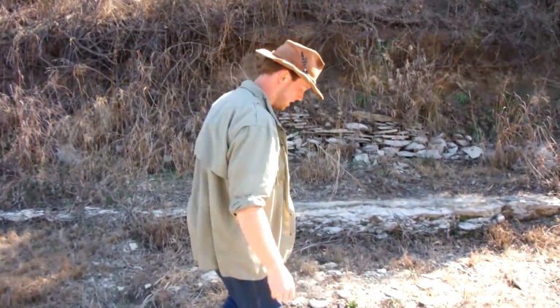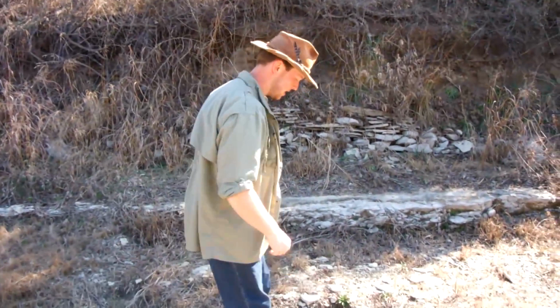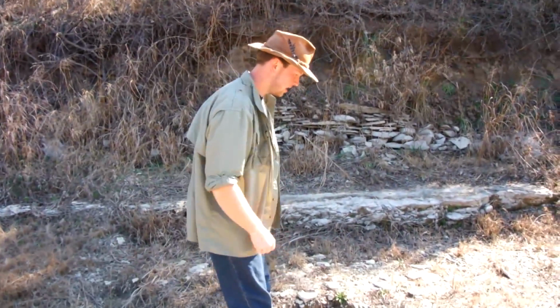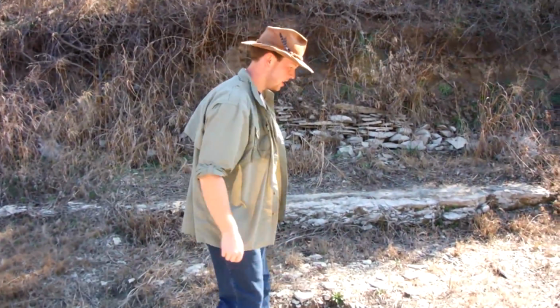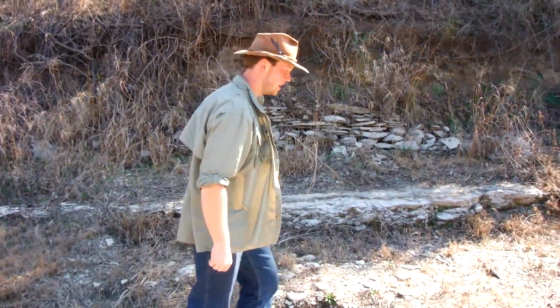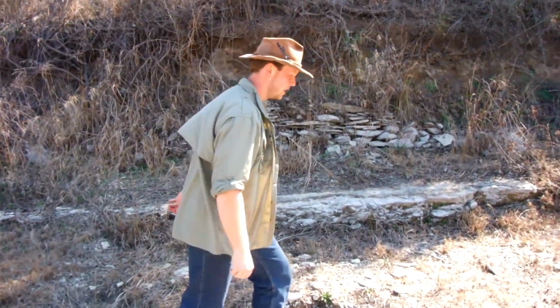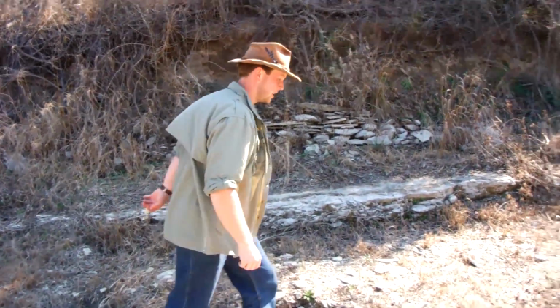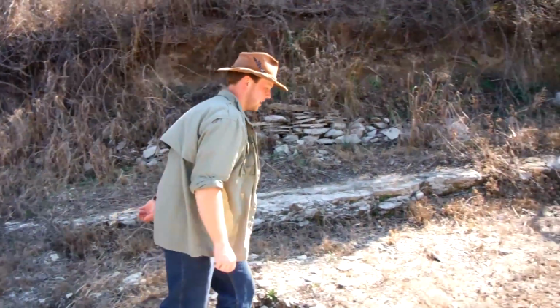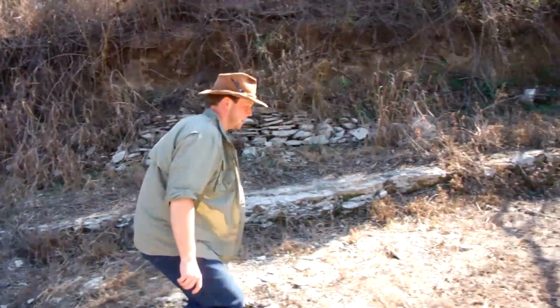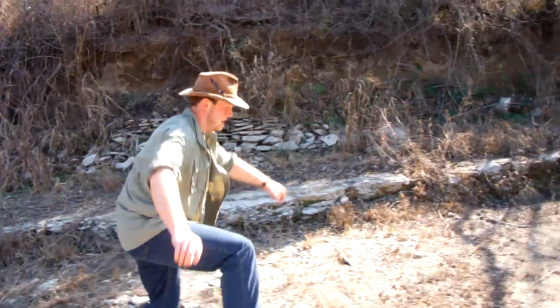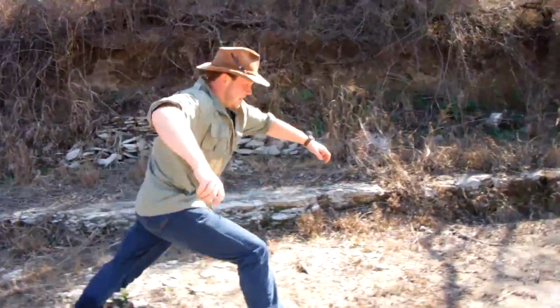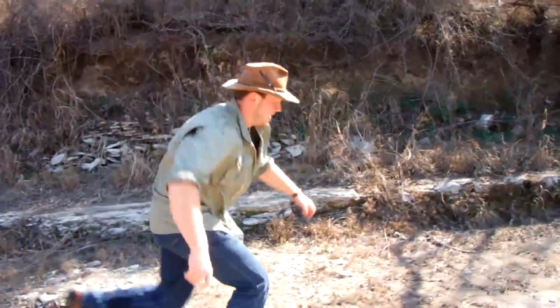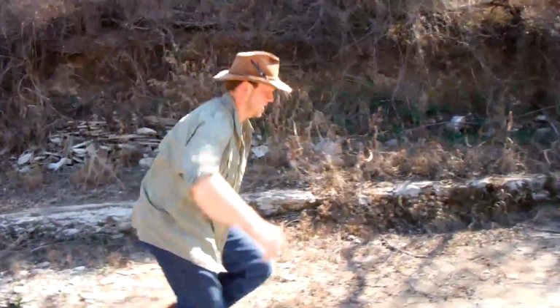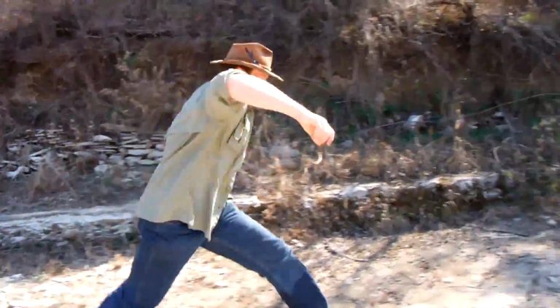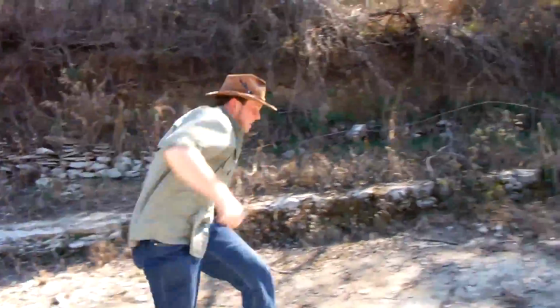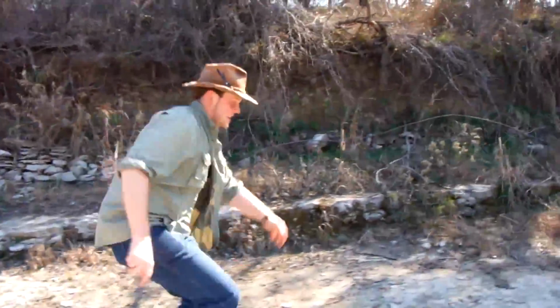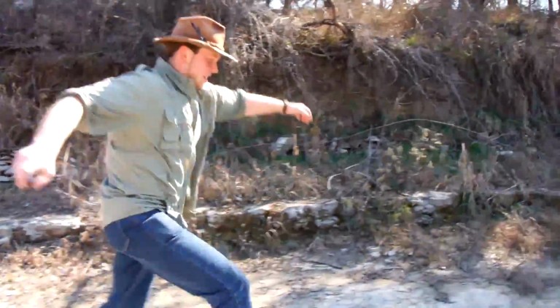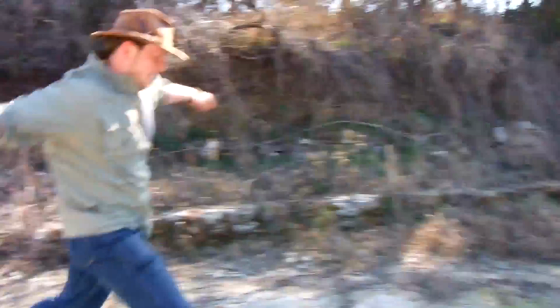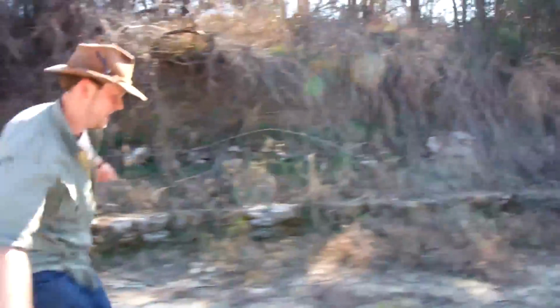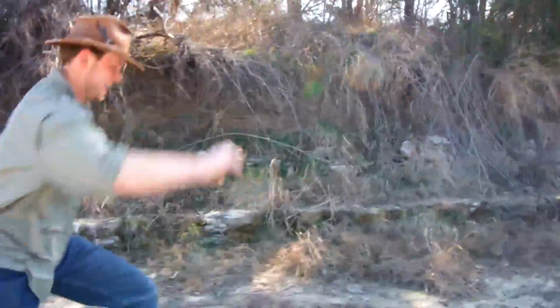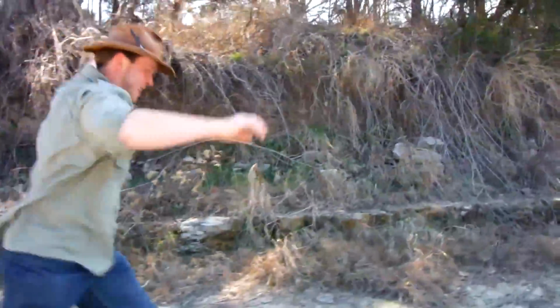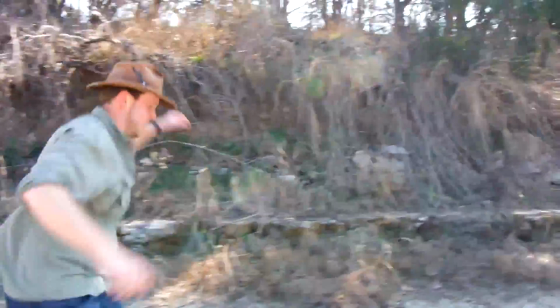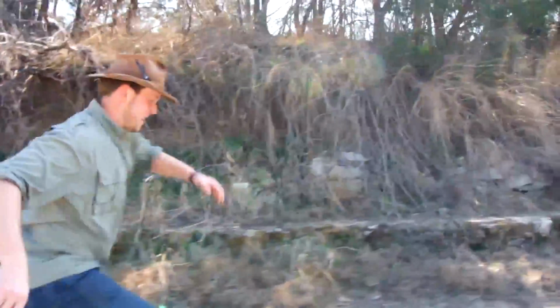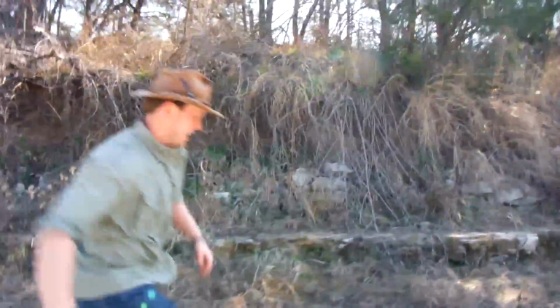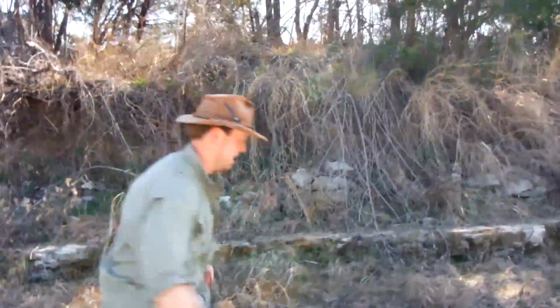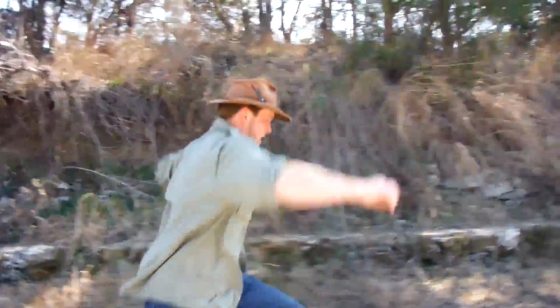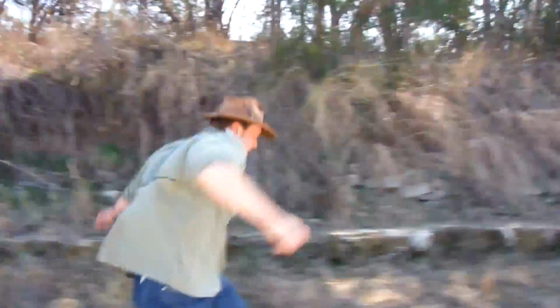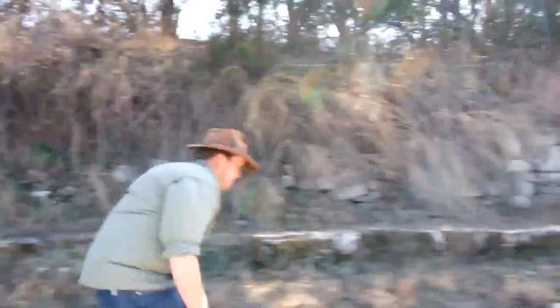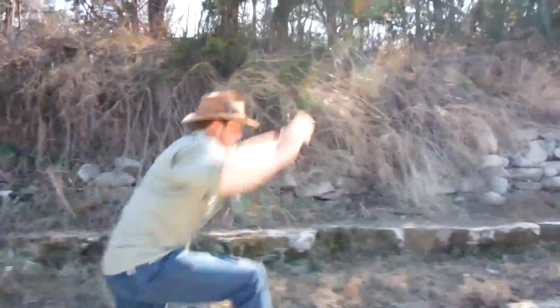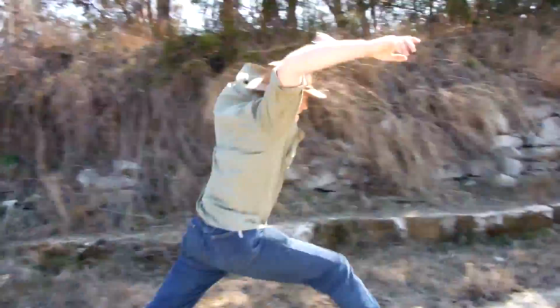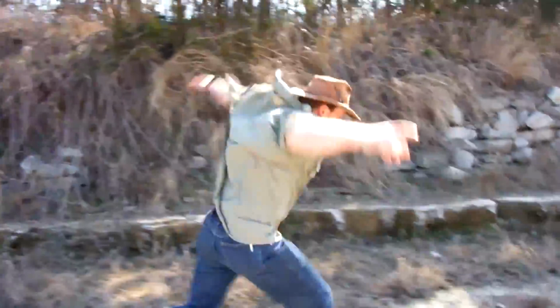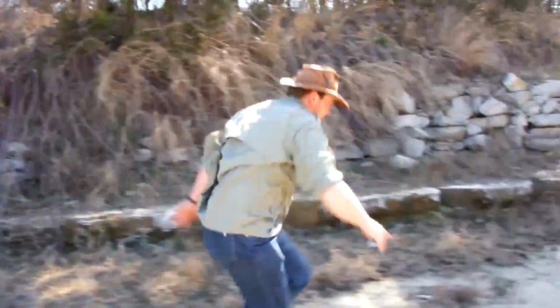For fun, I tried retracing the steps of one of the longer theropod tracks.